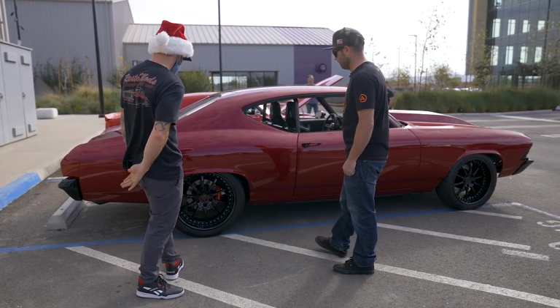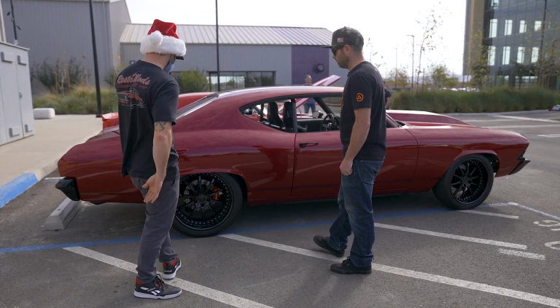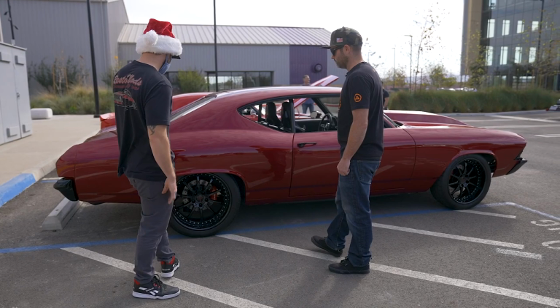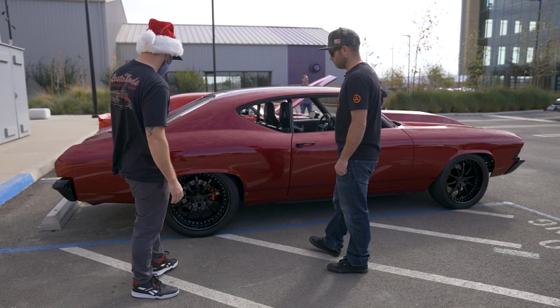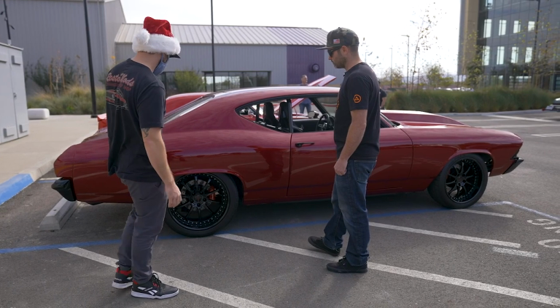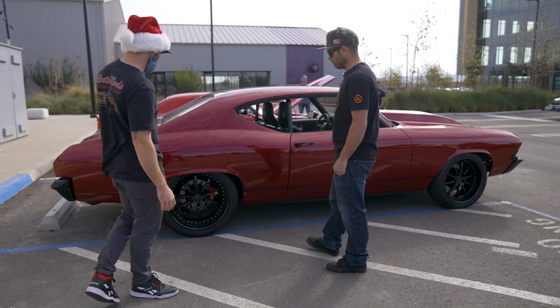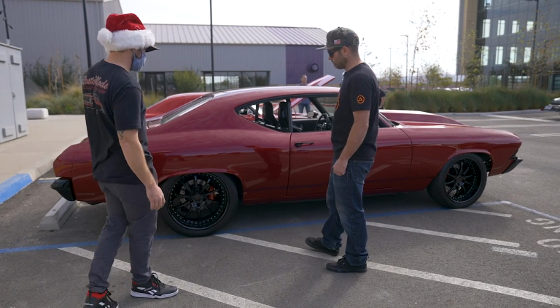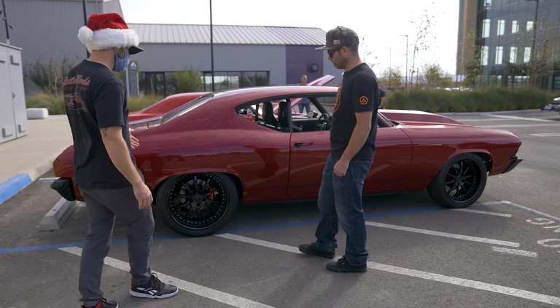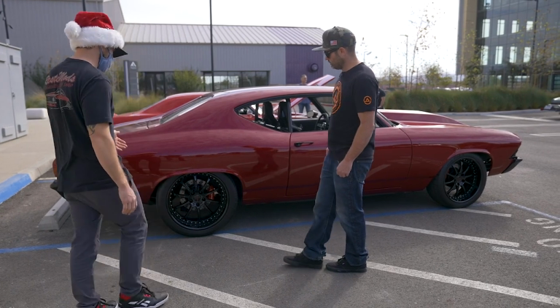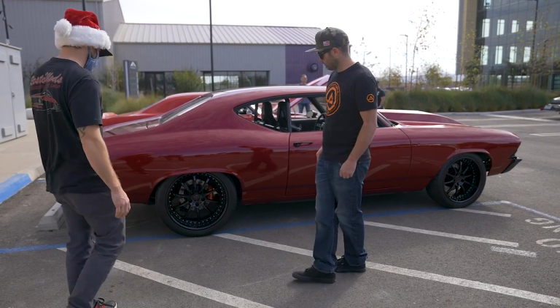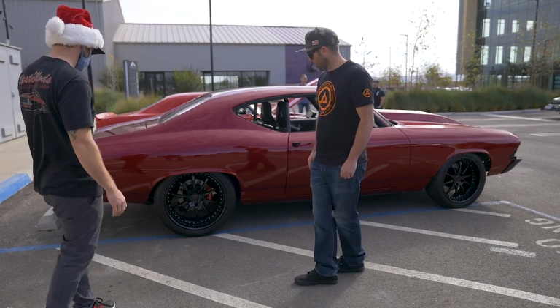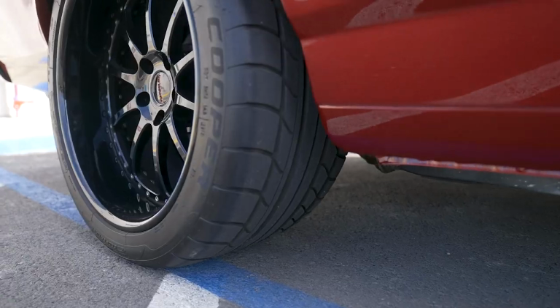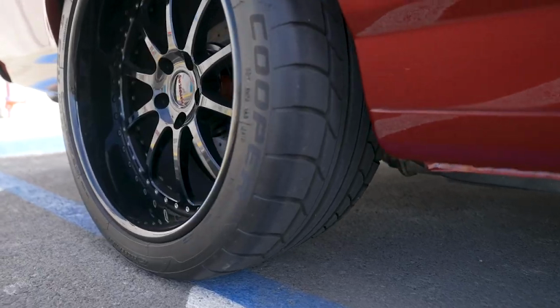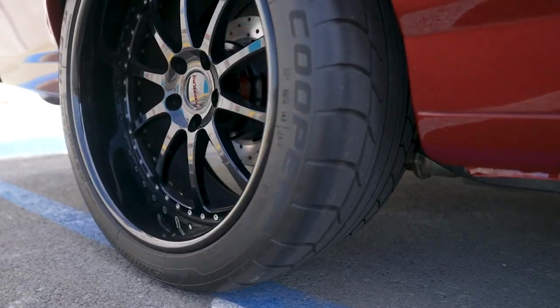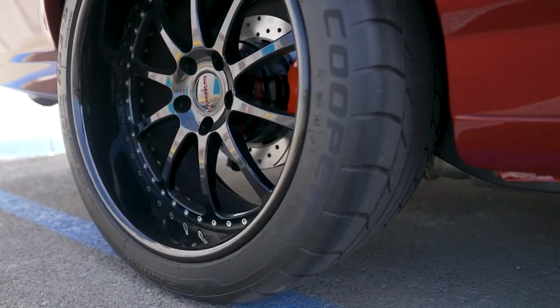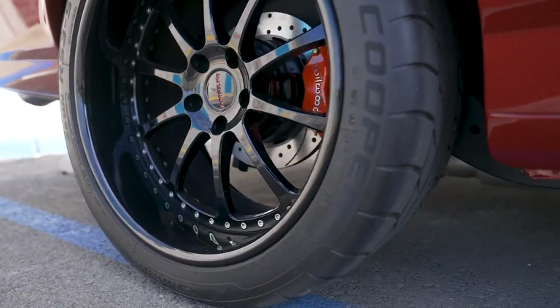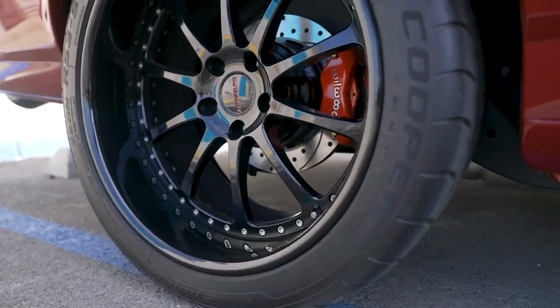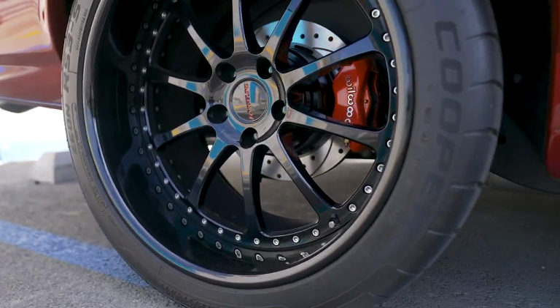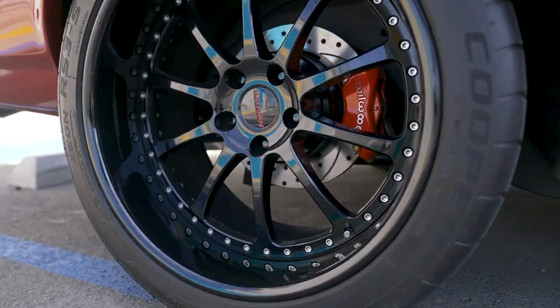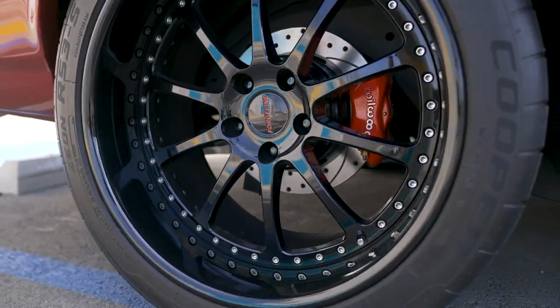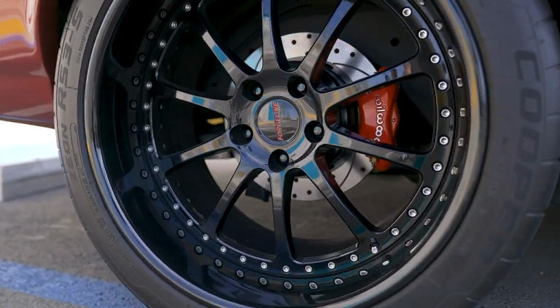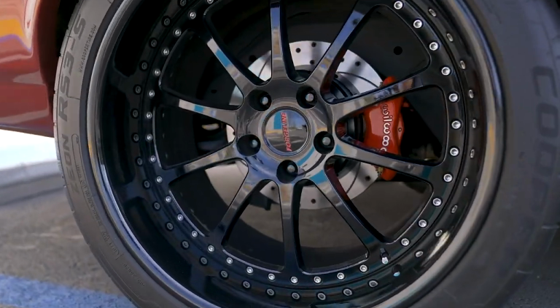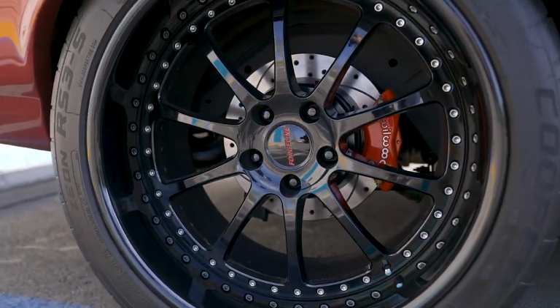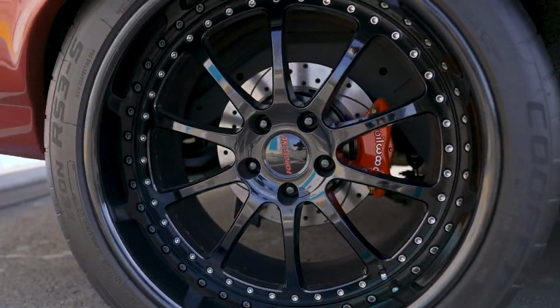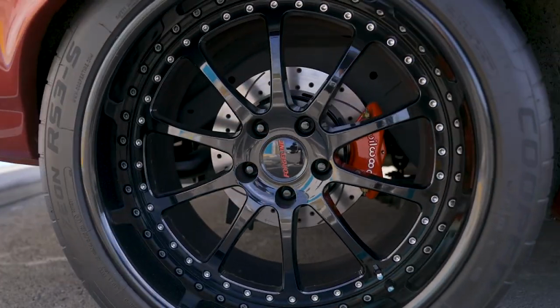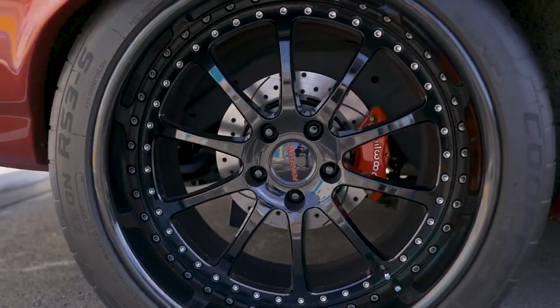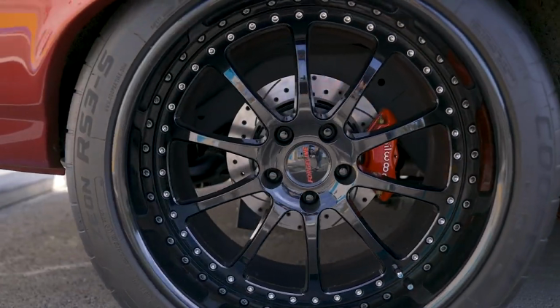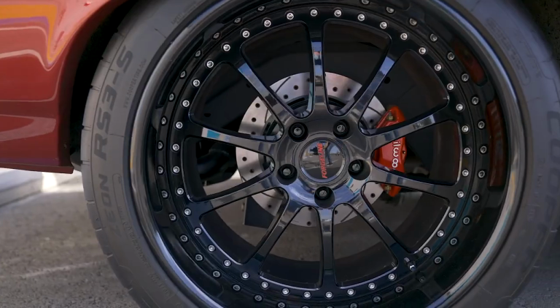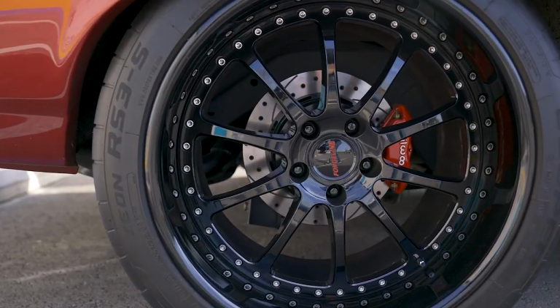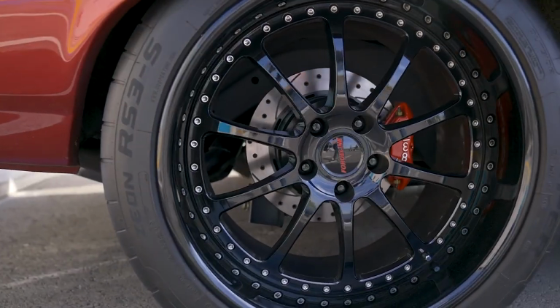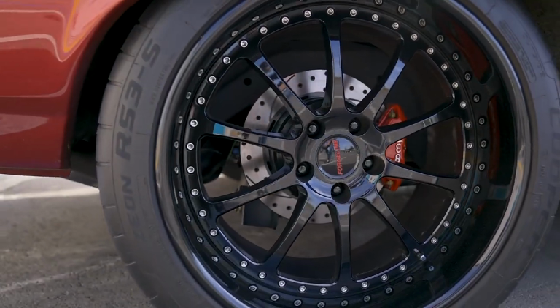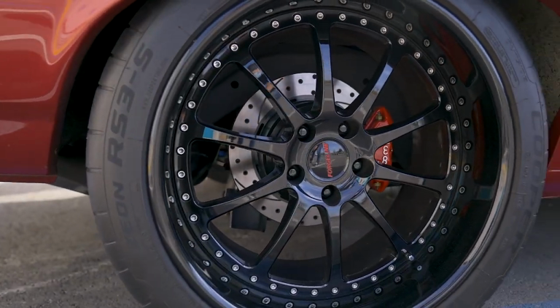The wheels are super cool — Forge Line wheels — and then Wilwood disc brakes all the way around.